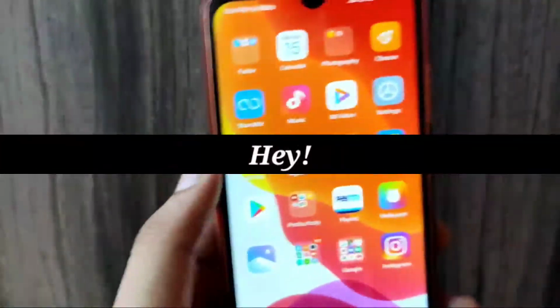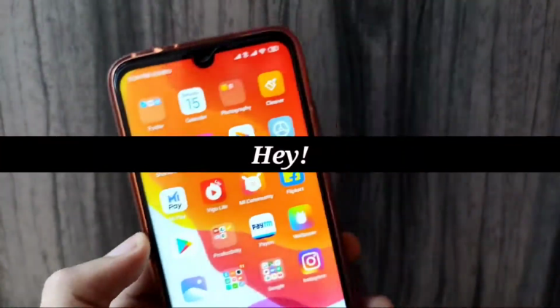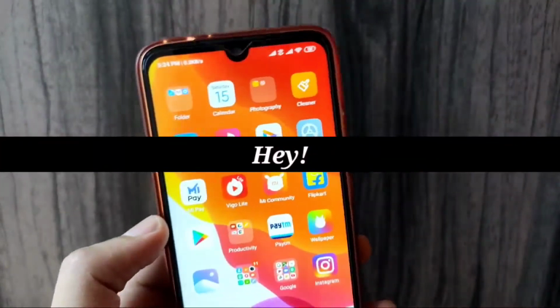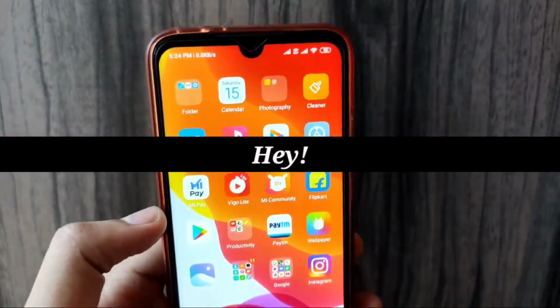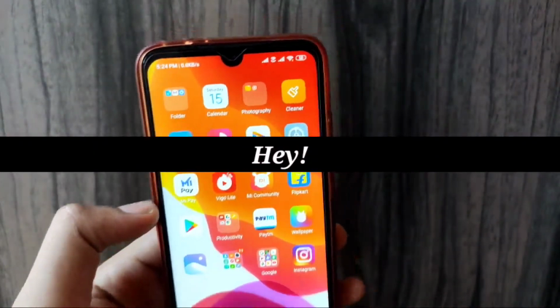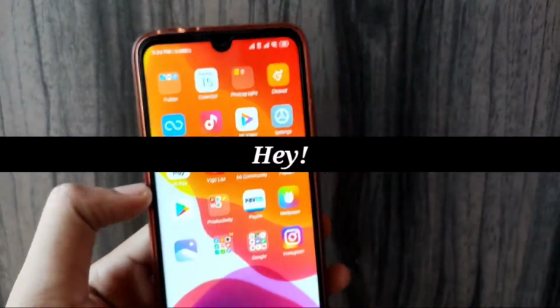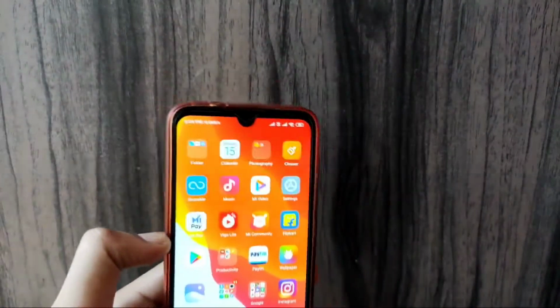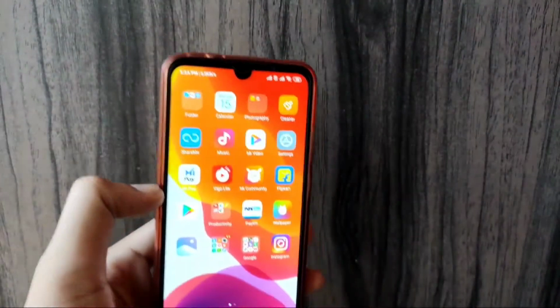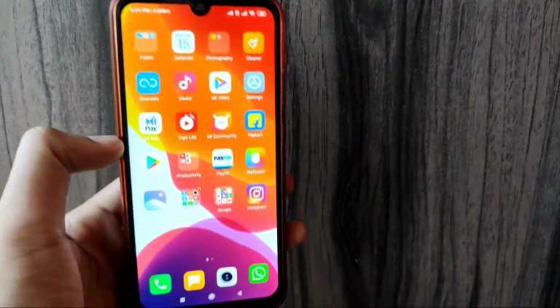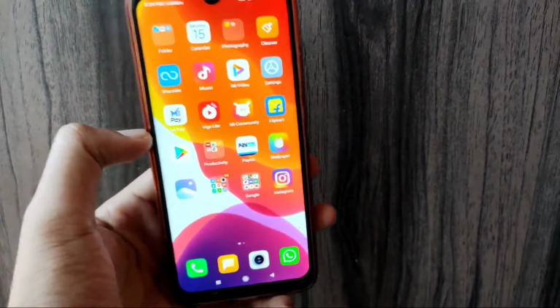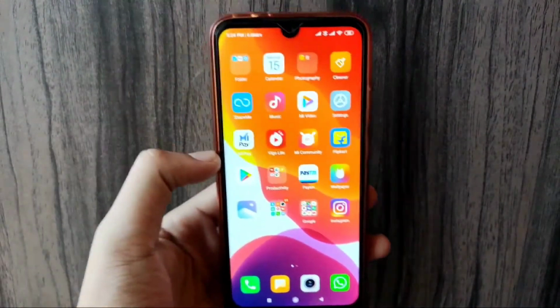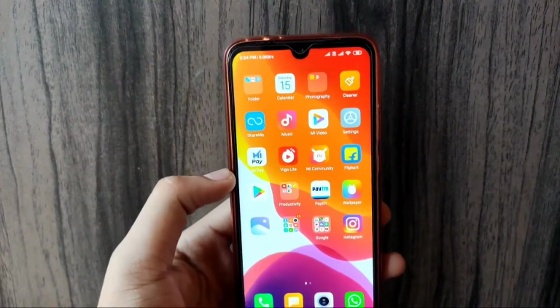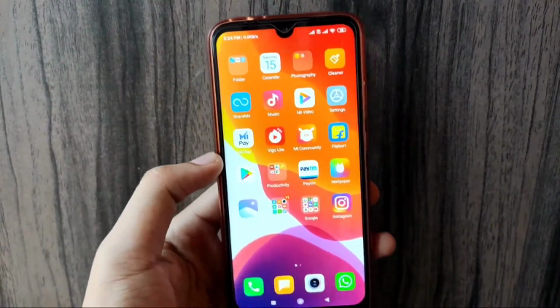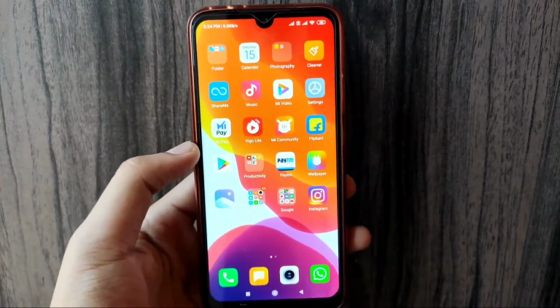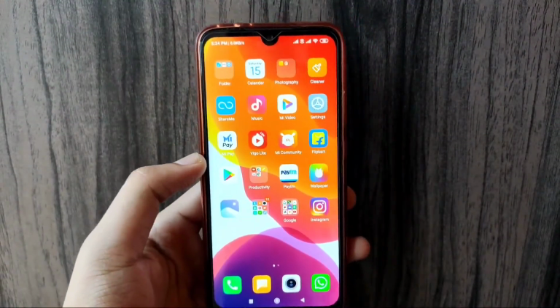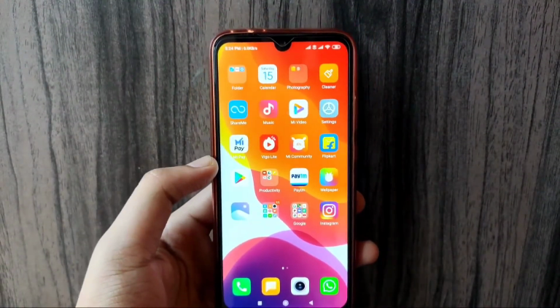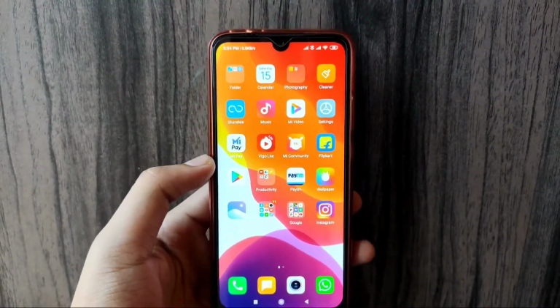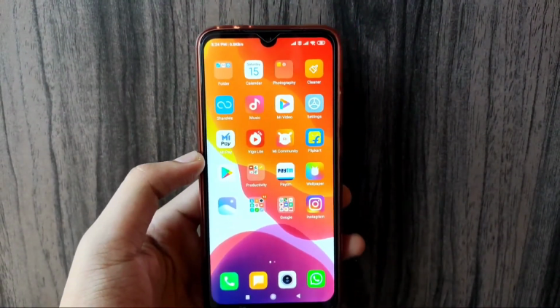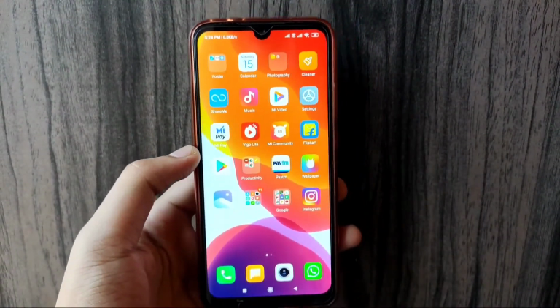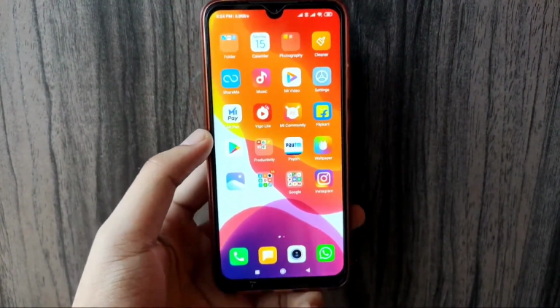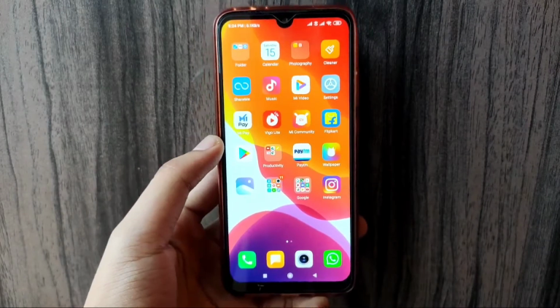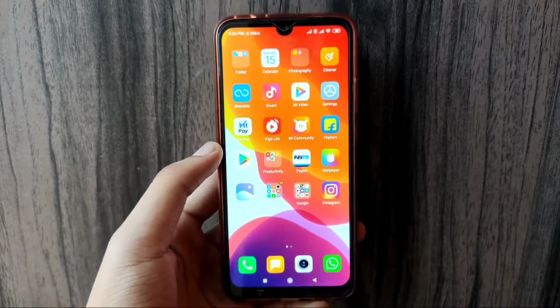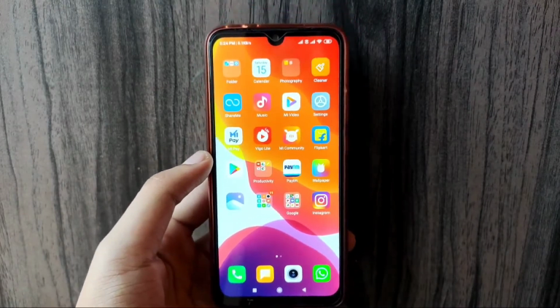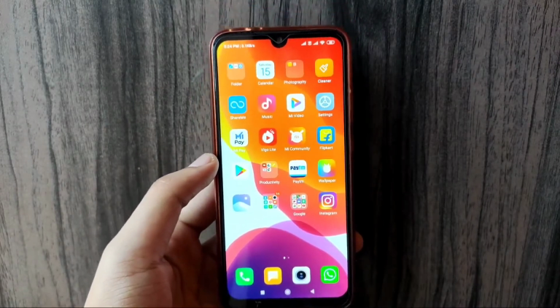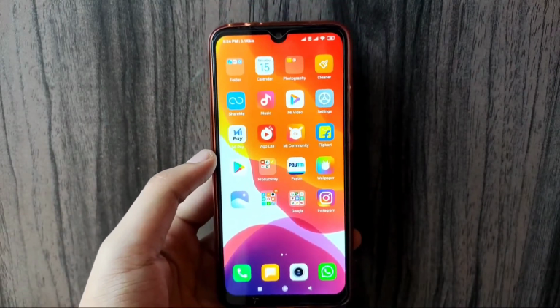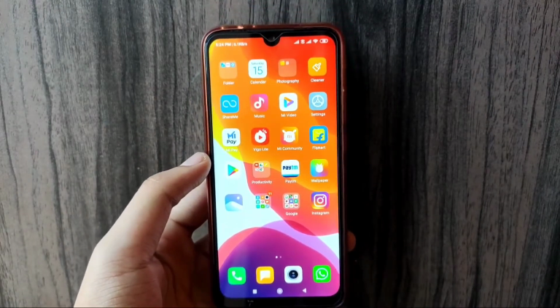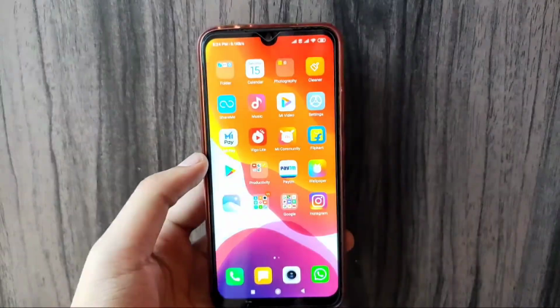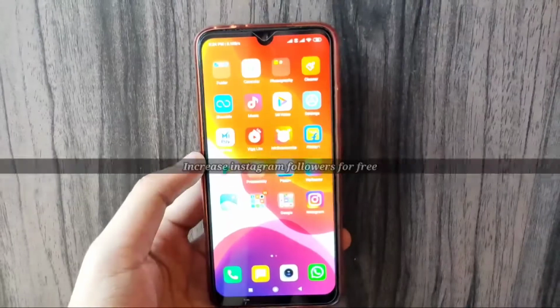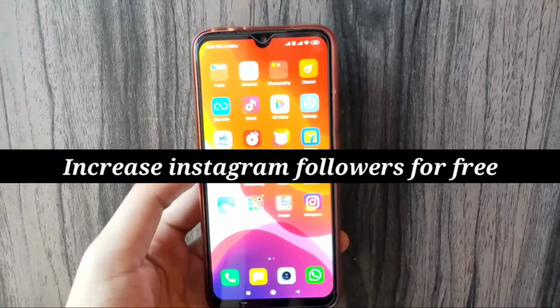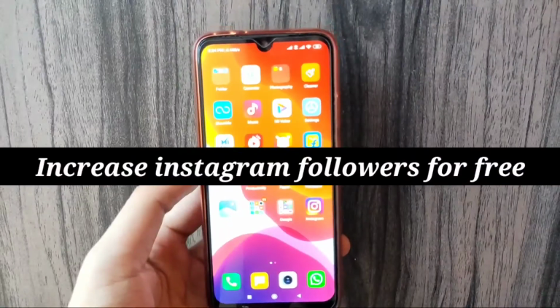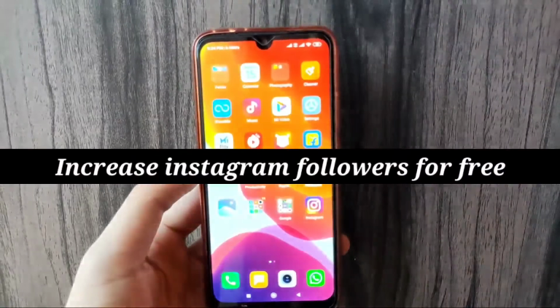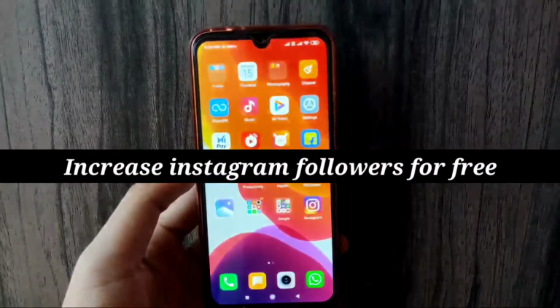Hey guys, what's up? Hope you guys are doing great. Welcome to a new video, guys. Today's topic is how to increase Instagram followers.